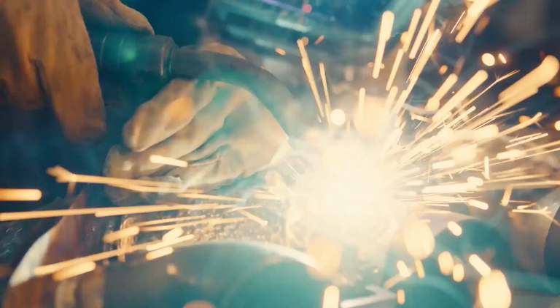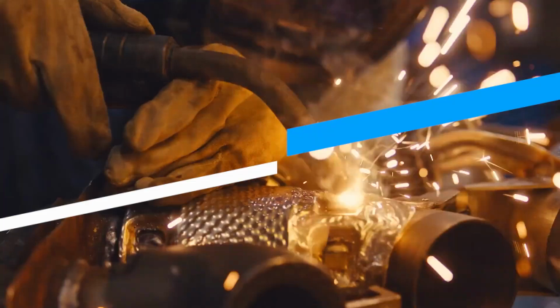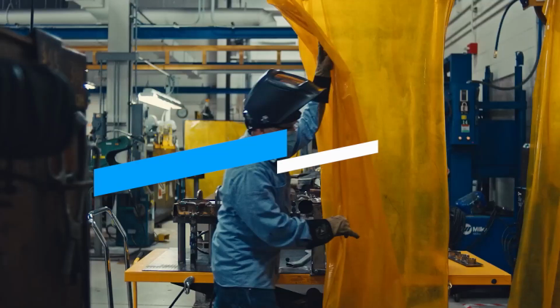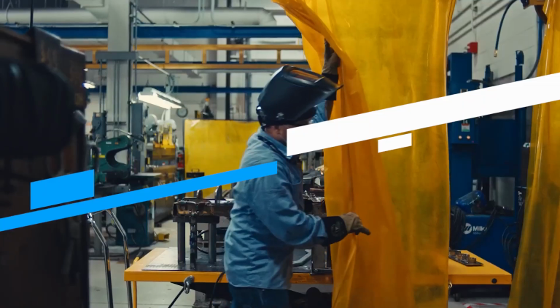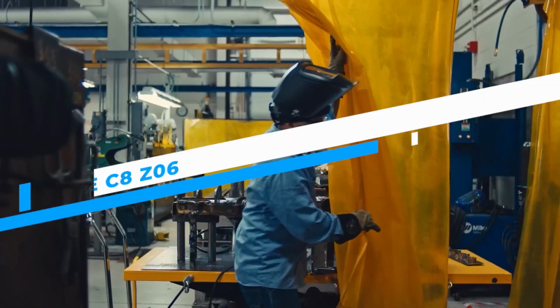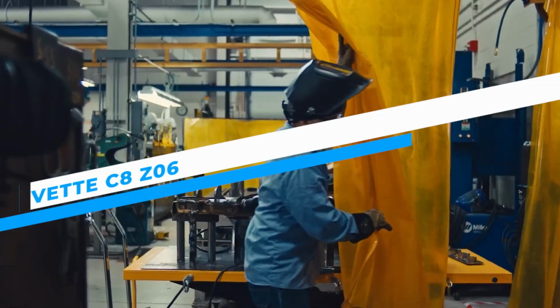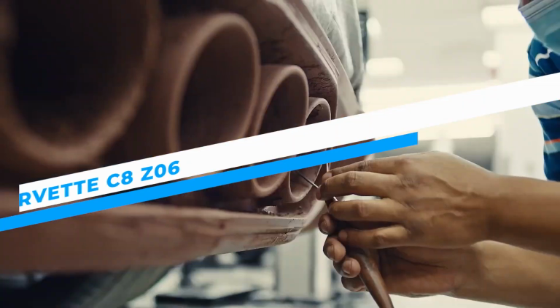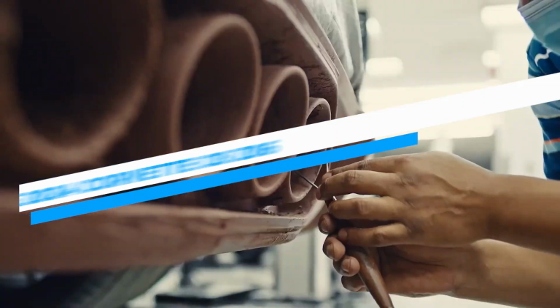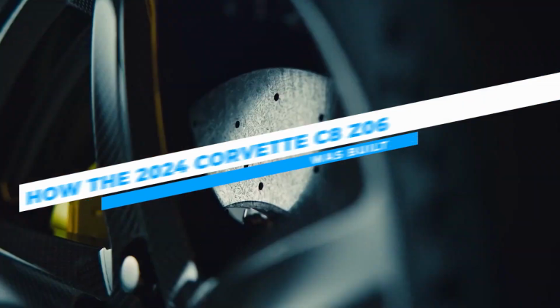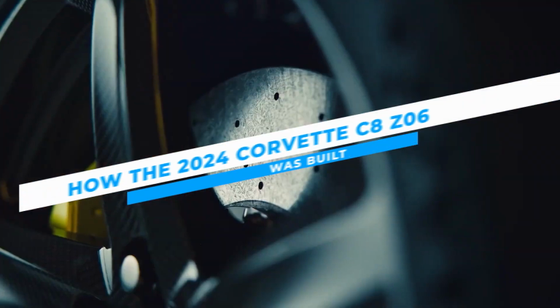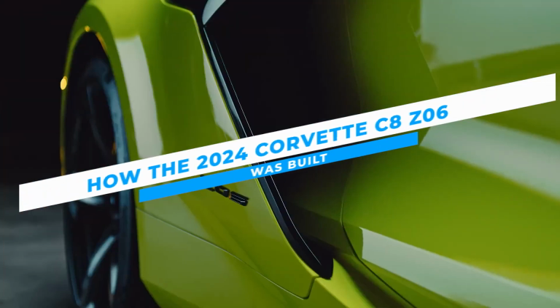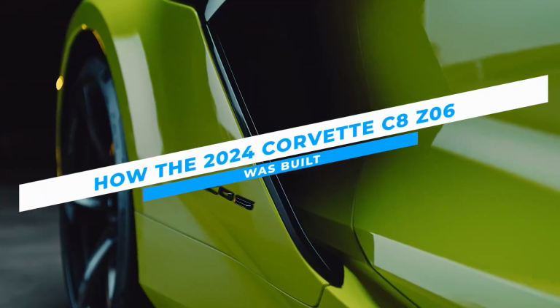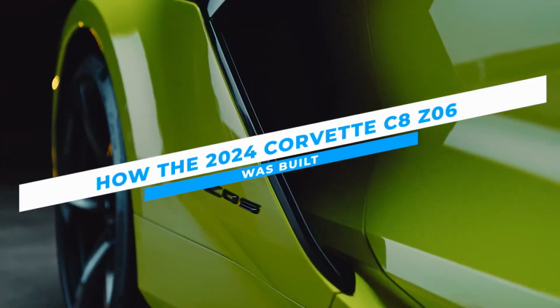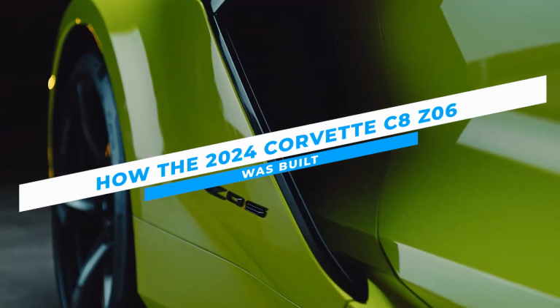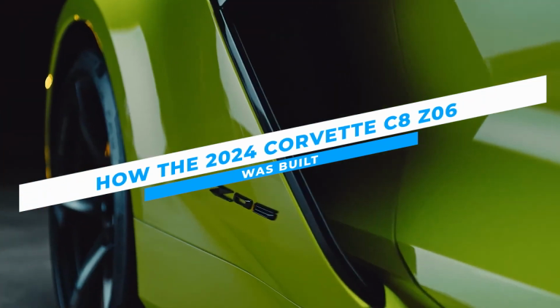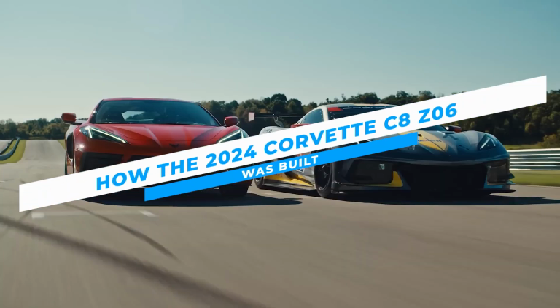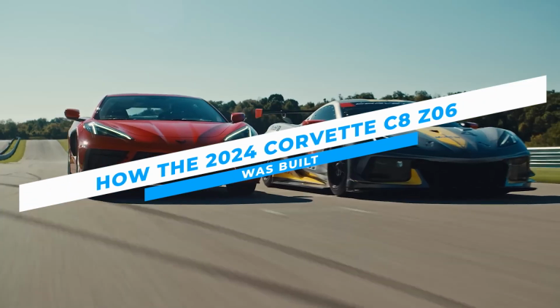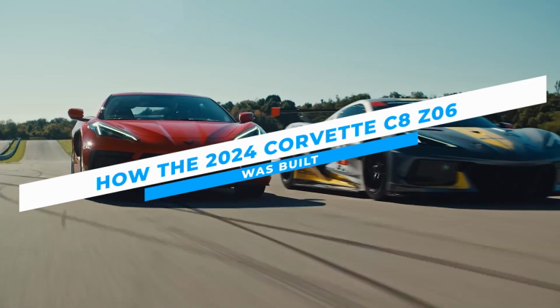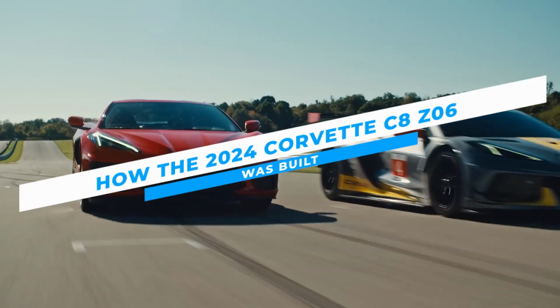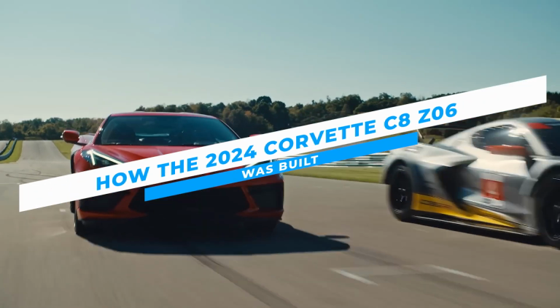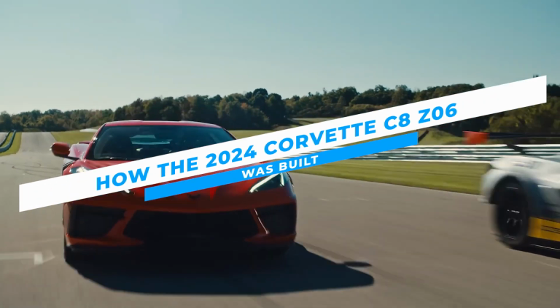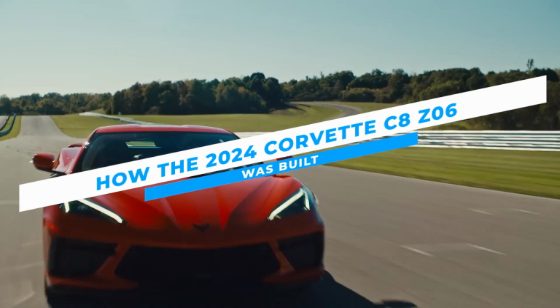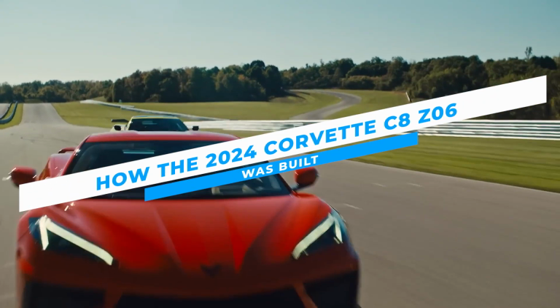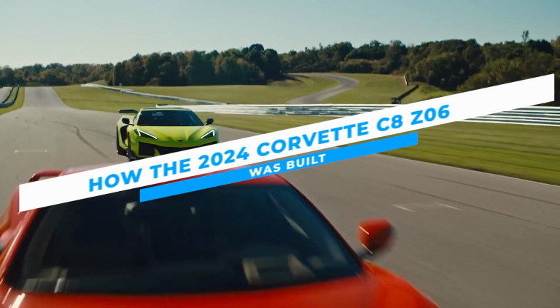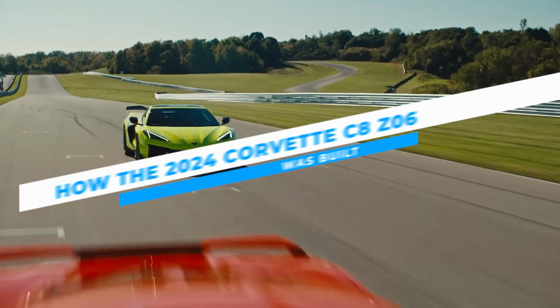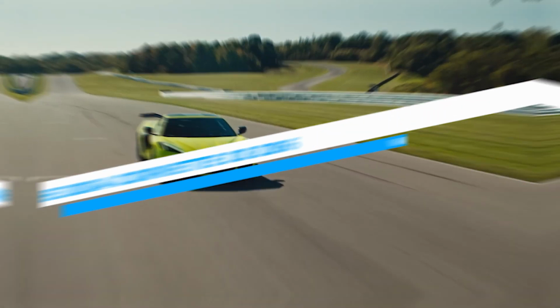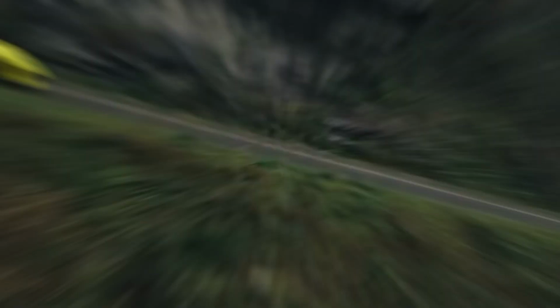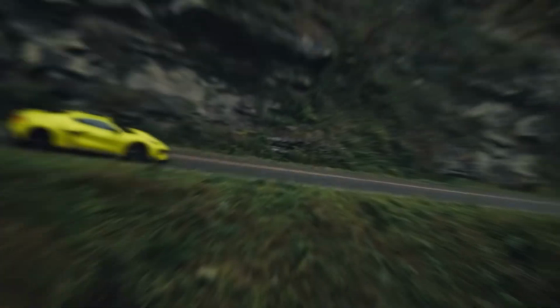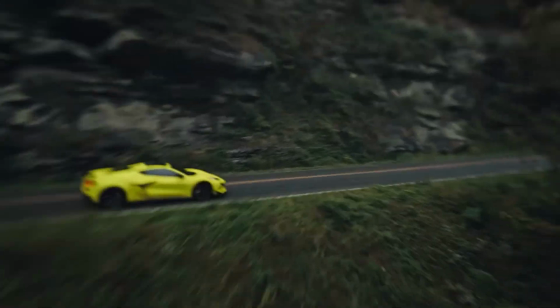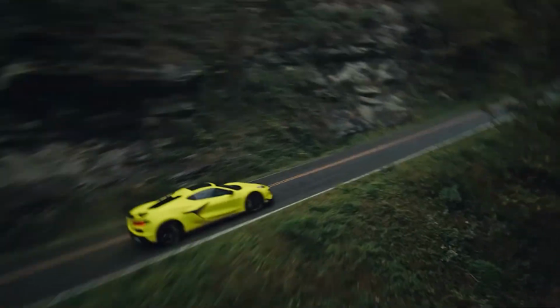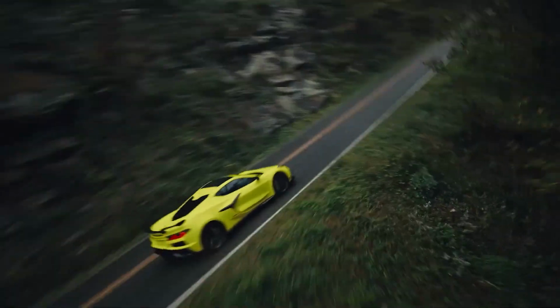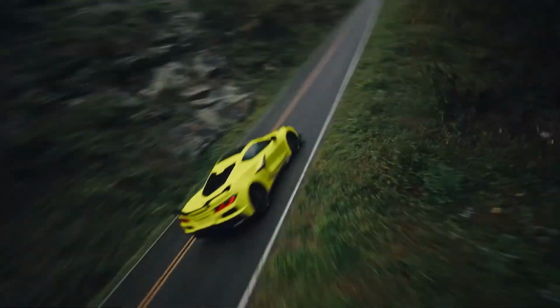How the 2024 Corvette C8 Z06 was built — a powerful beast!